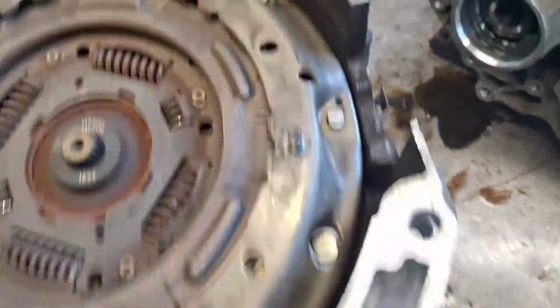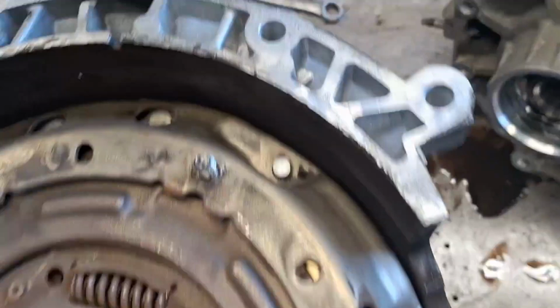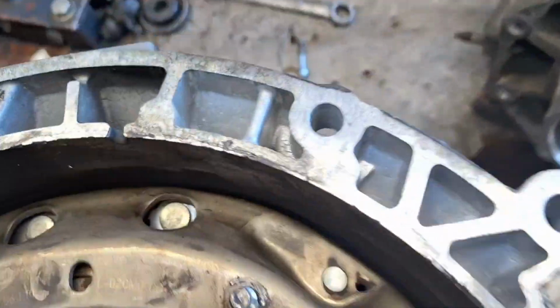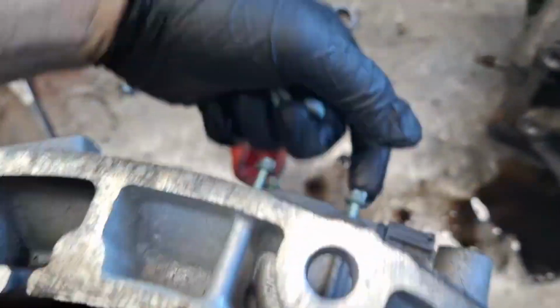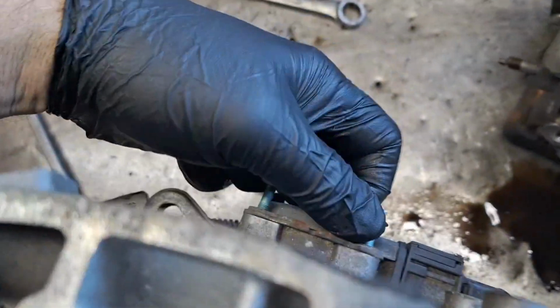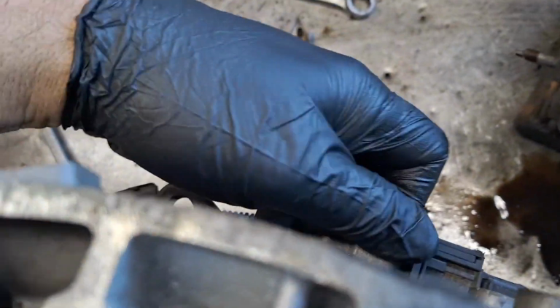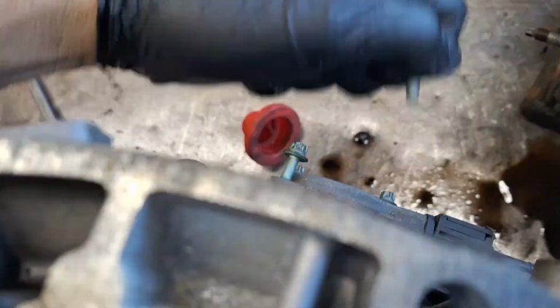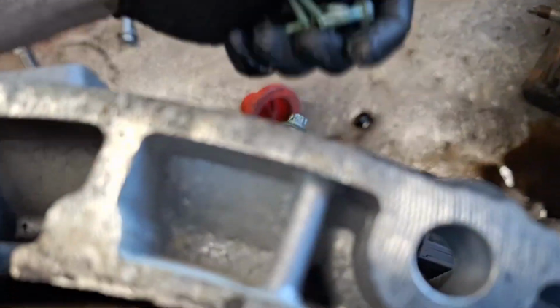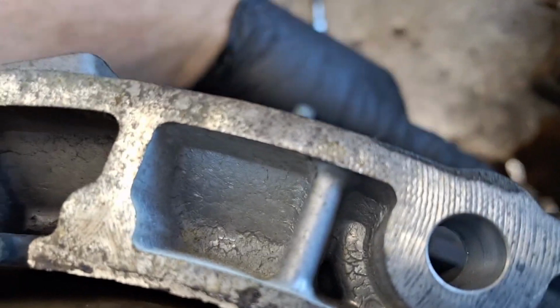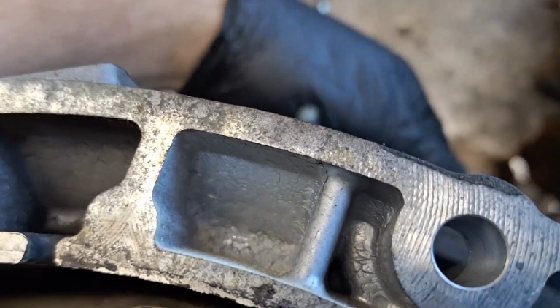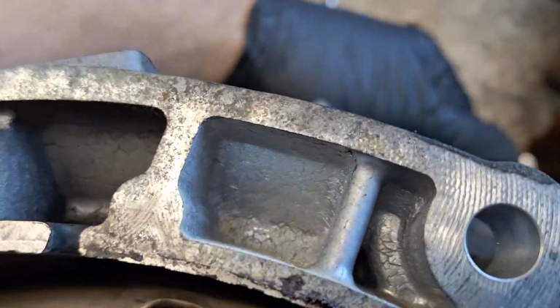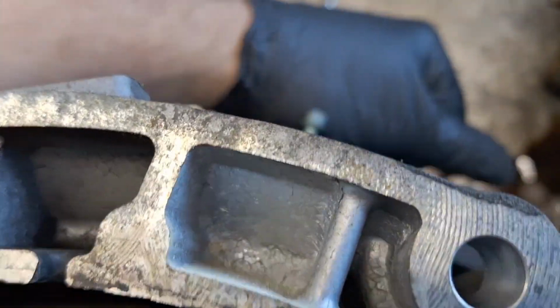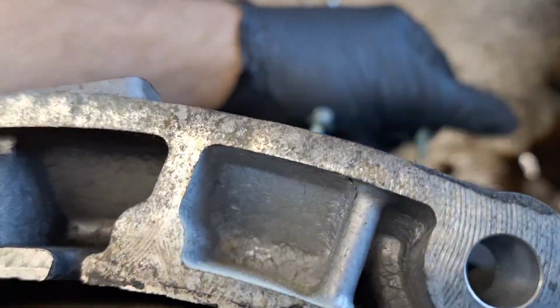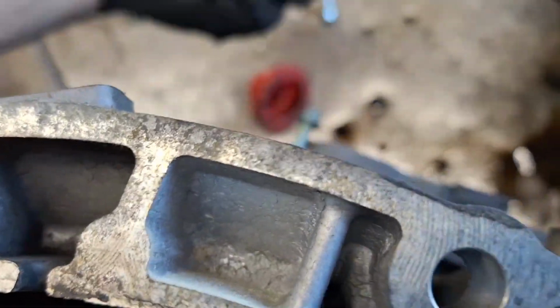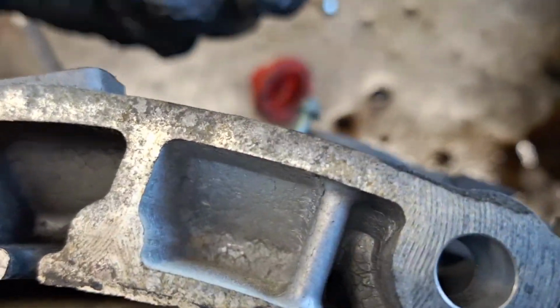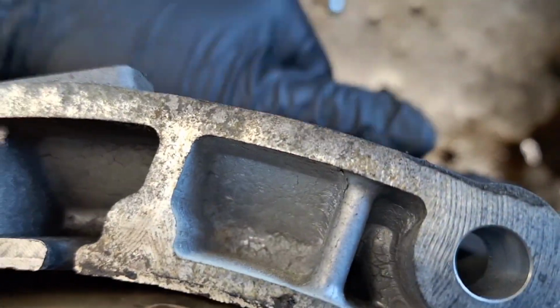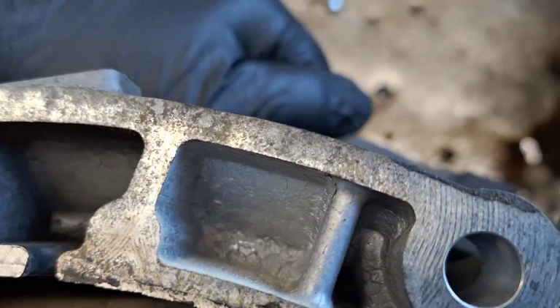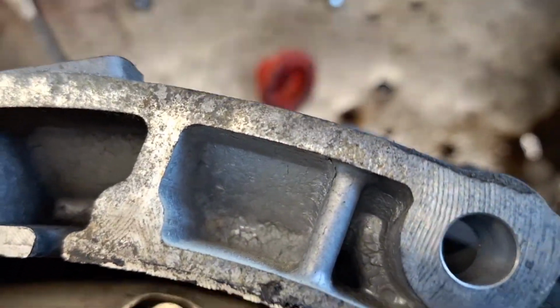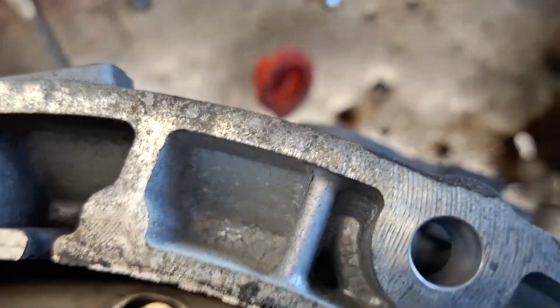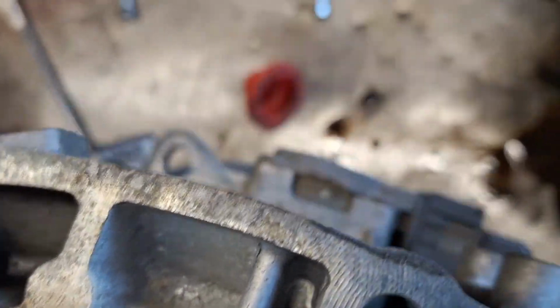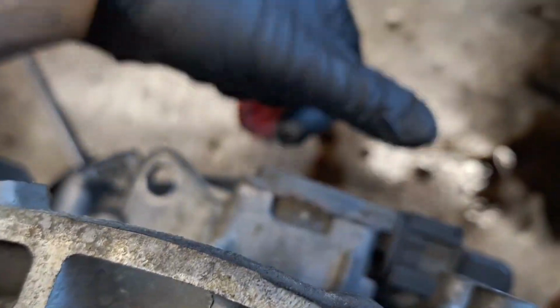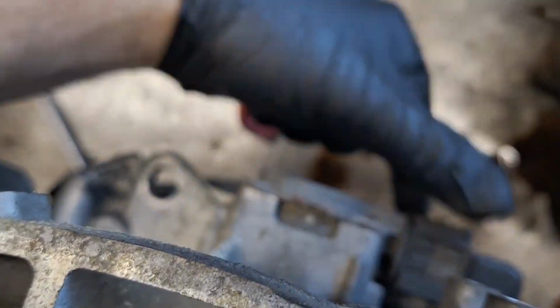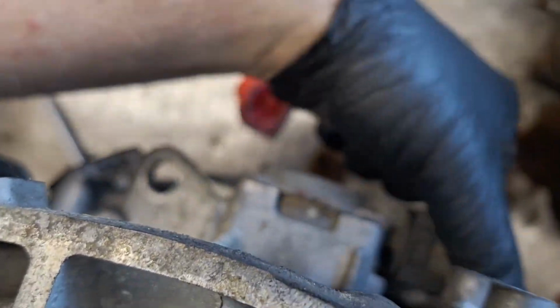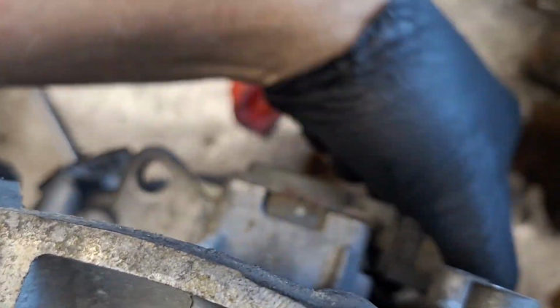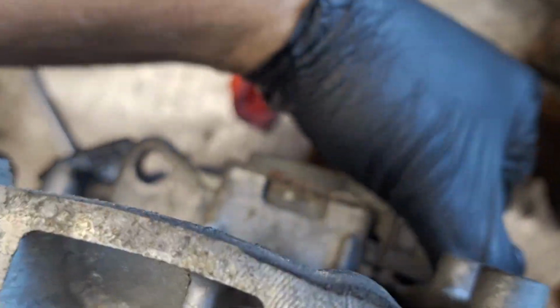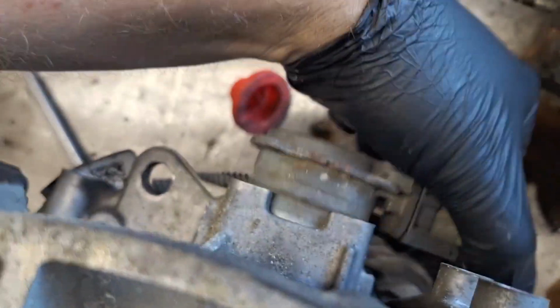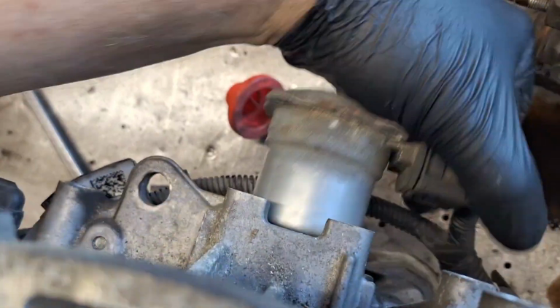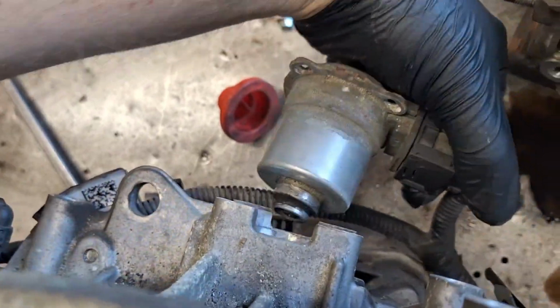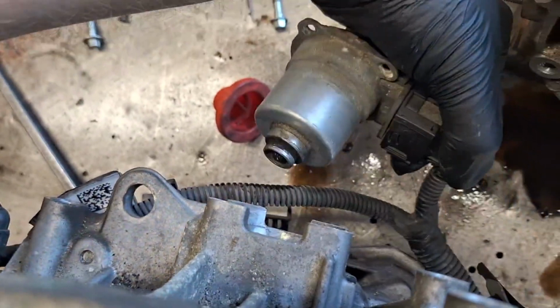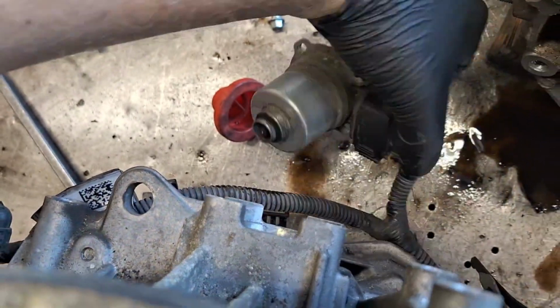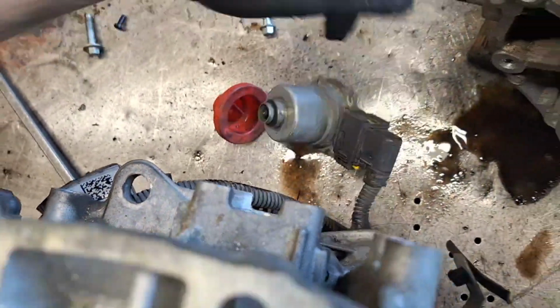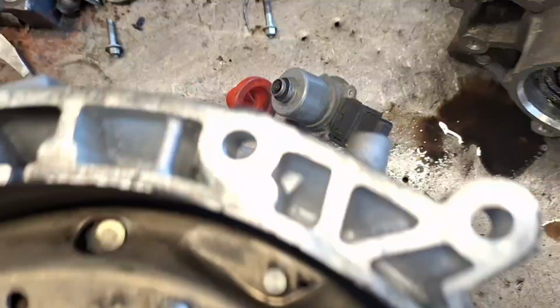I've got these off of here. Blurry blurry blurry — there we go.